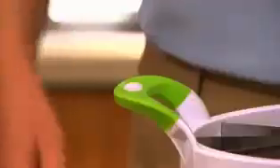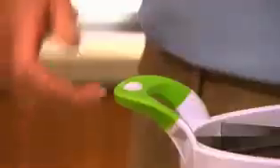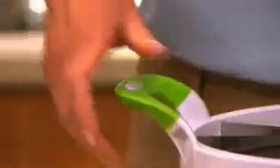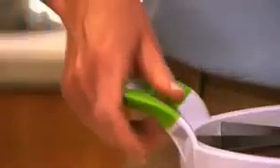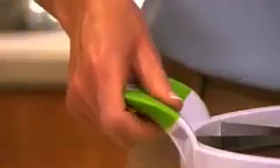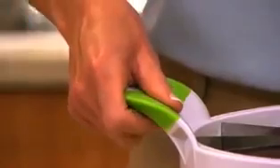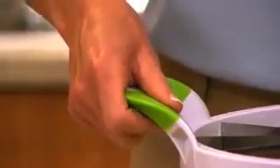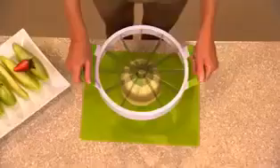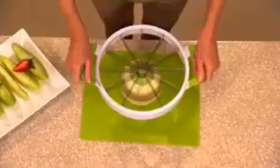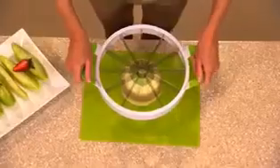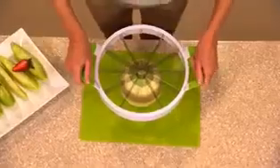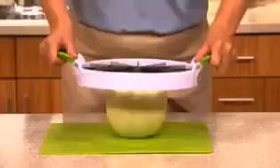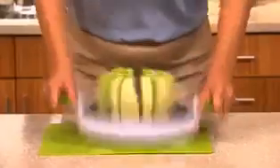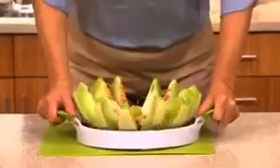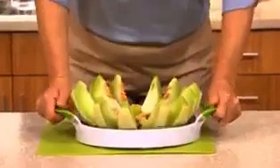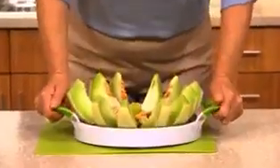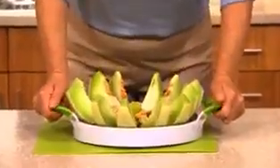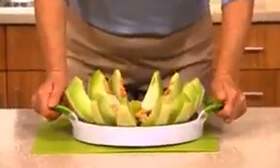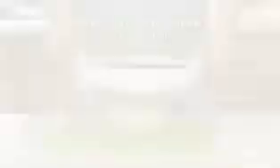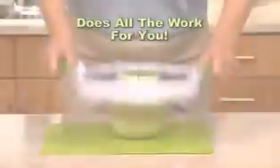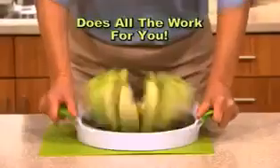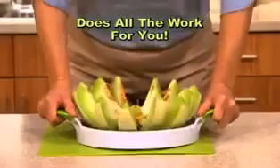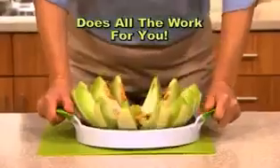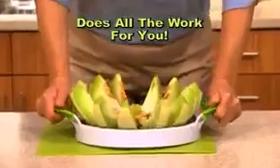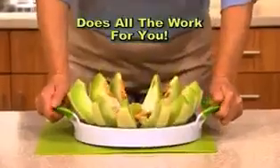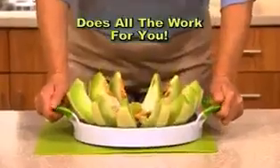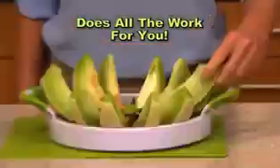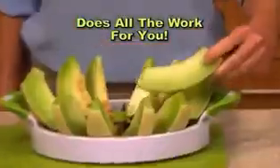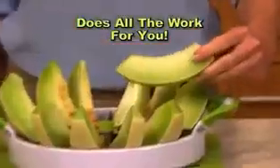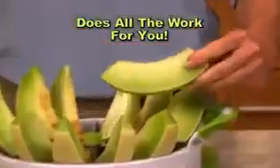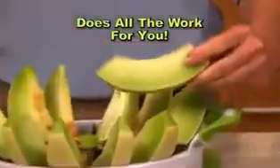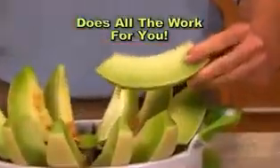Watch. Simply hold the easy grip handles and push down. Perfect Slicer does all the work. It's that easy.